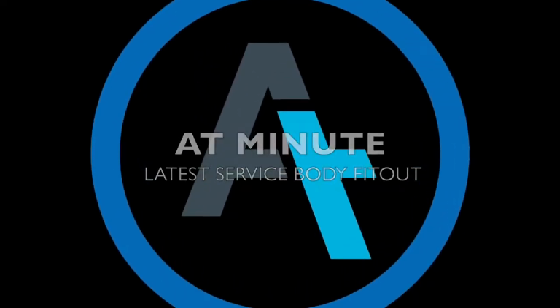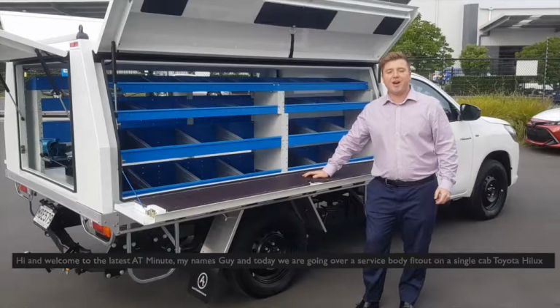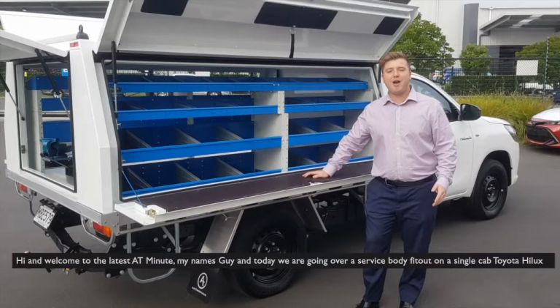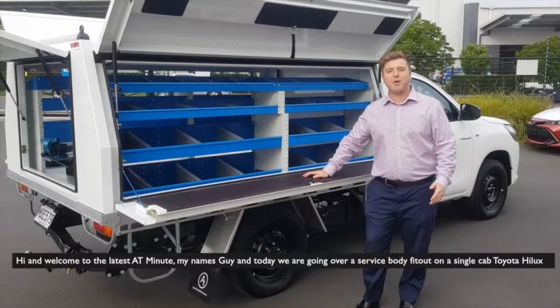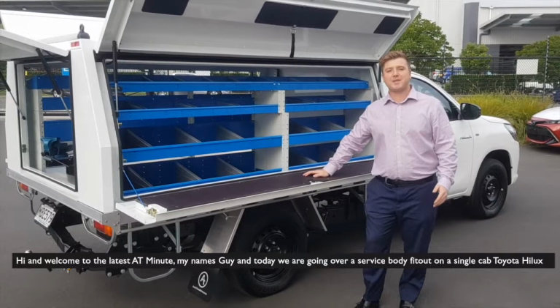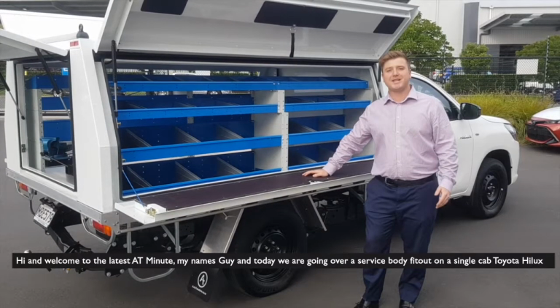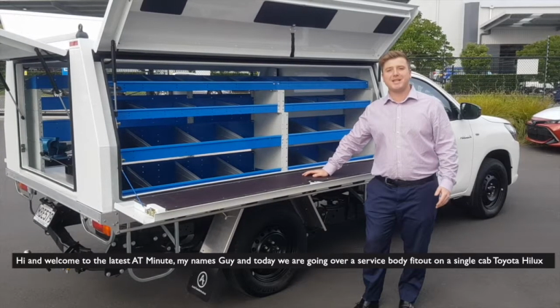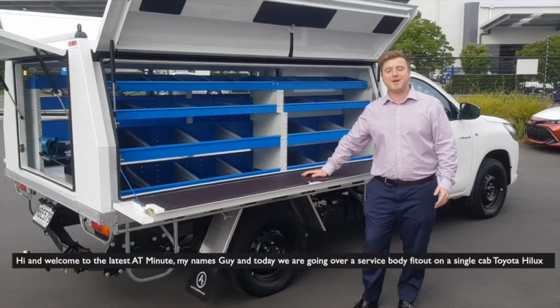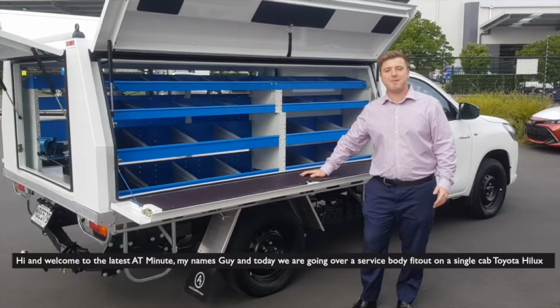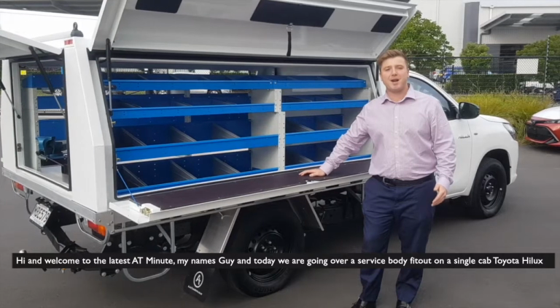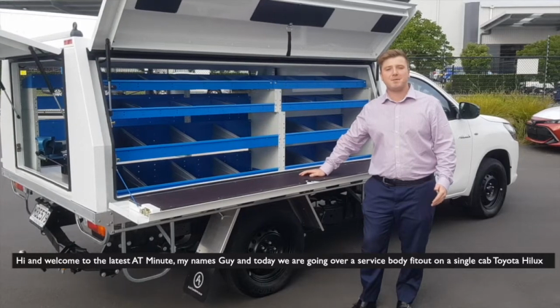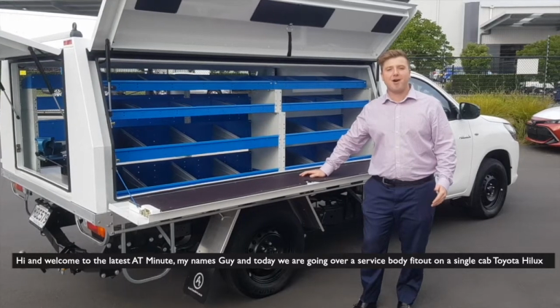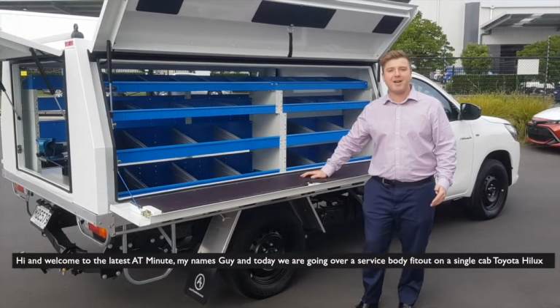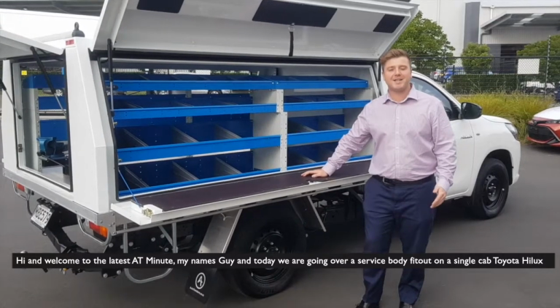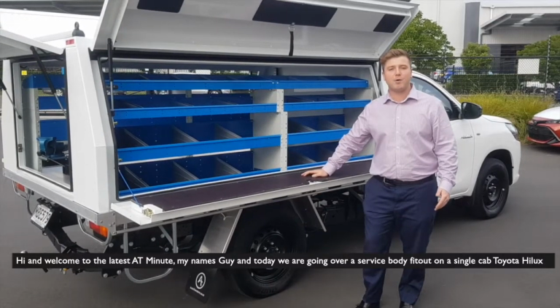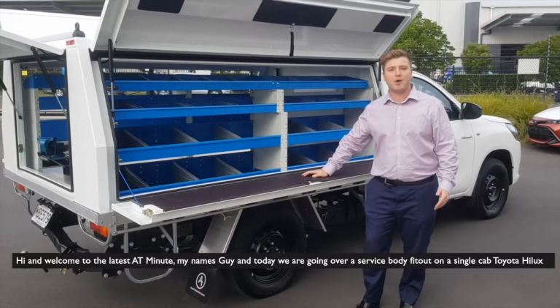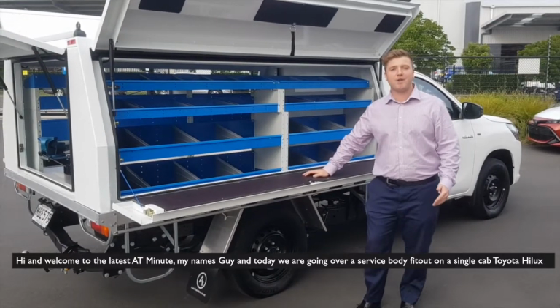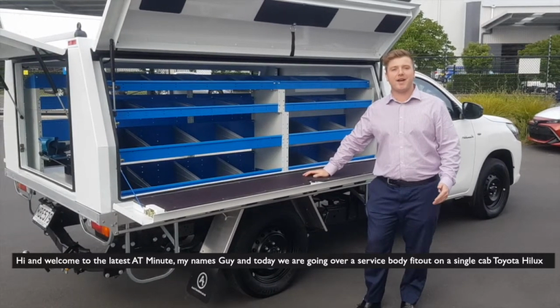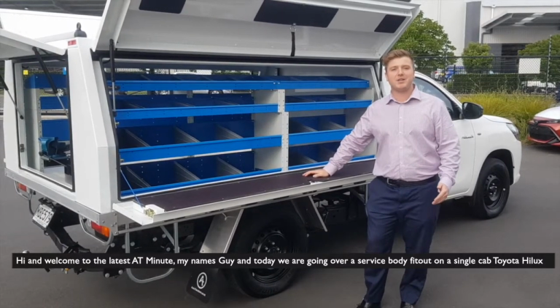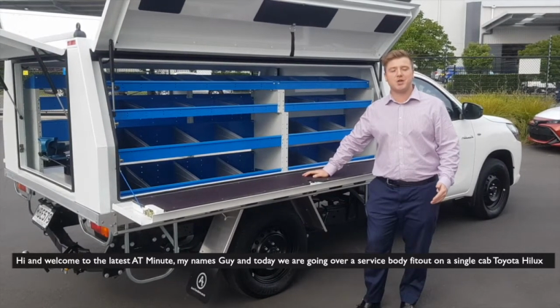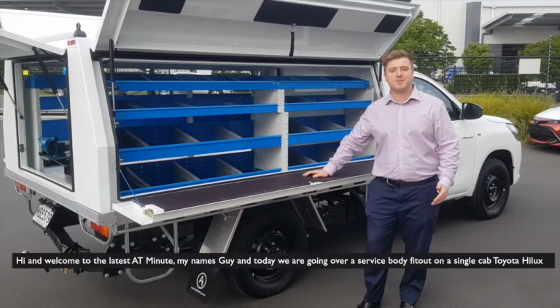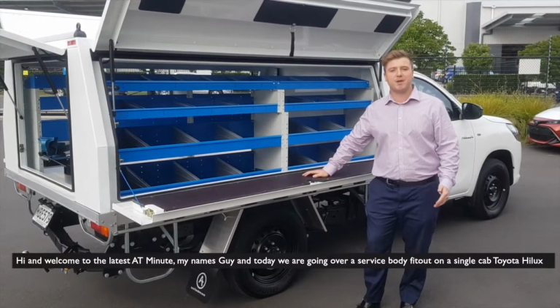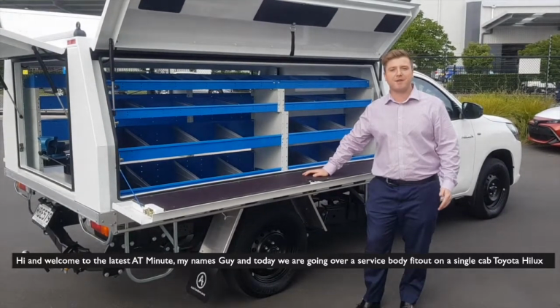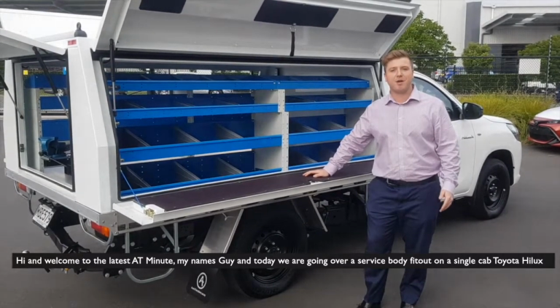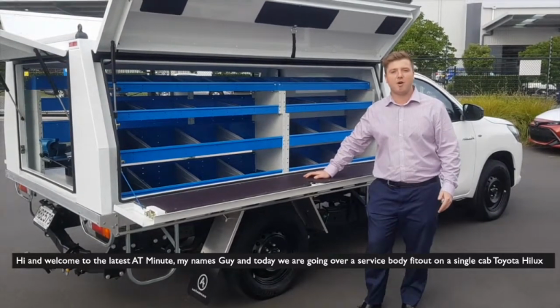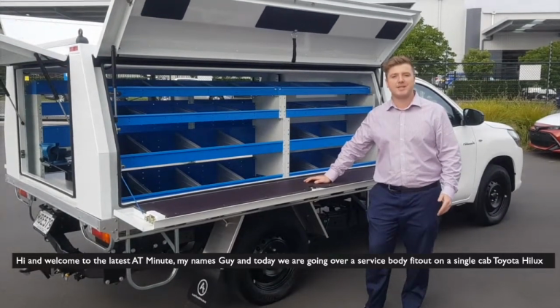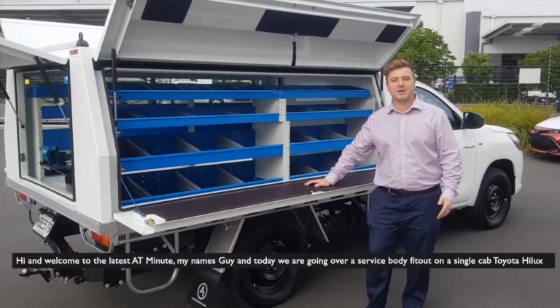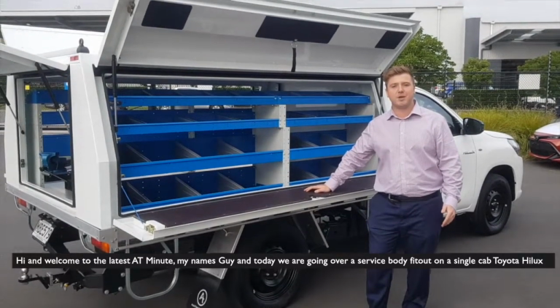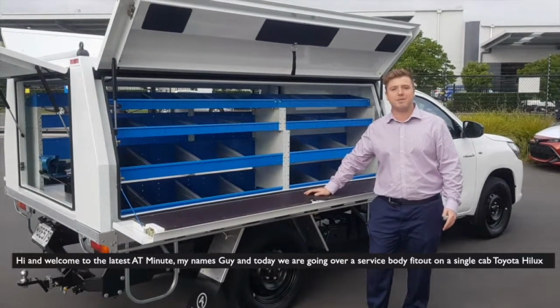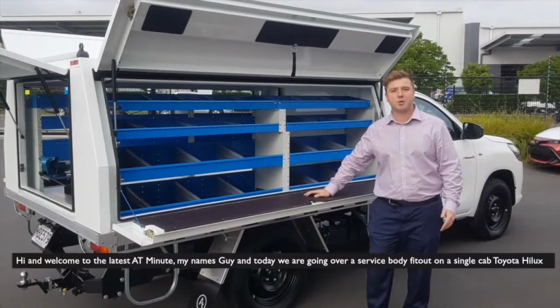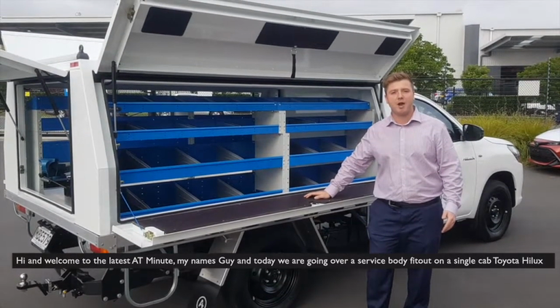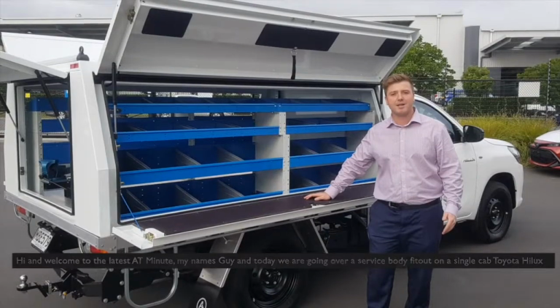Hi and welcome to Lates. My name's Guy and today we're going over a service body fitout on a single cab Toyota Hilux.